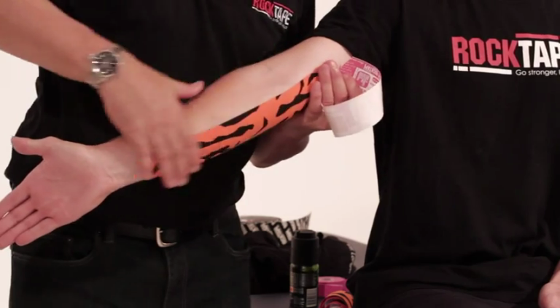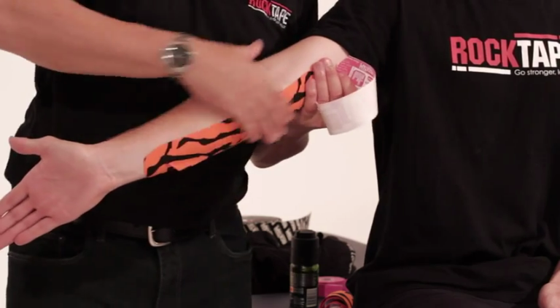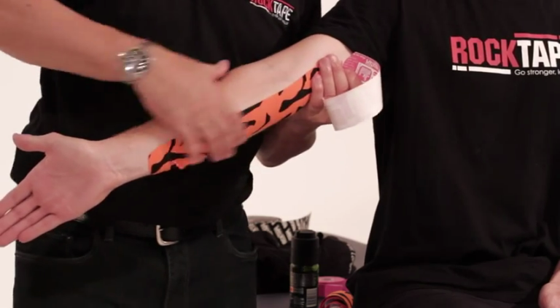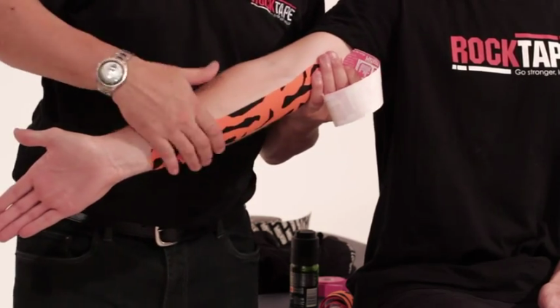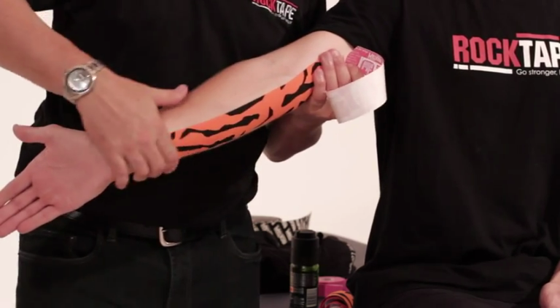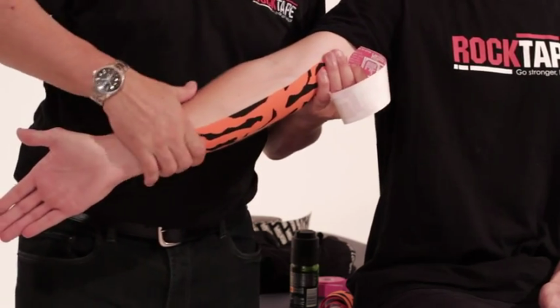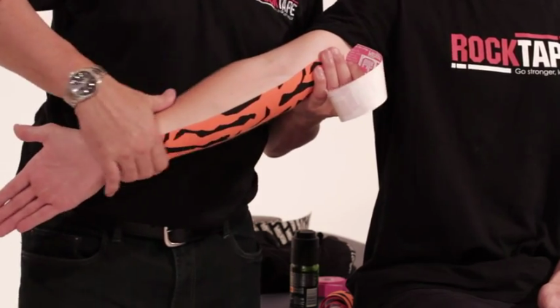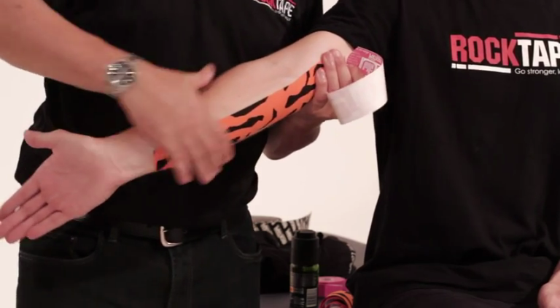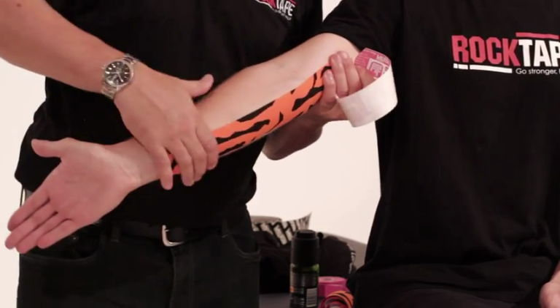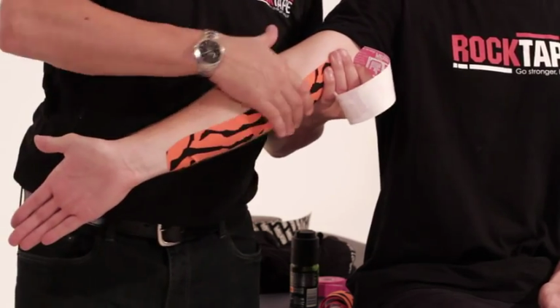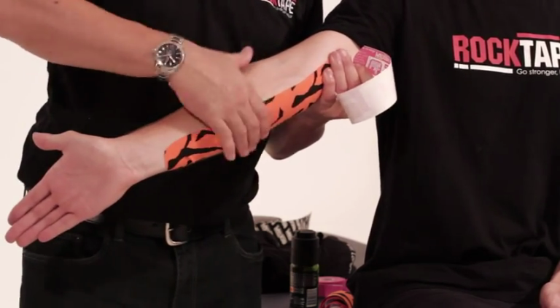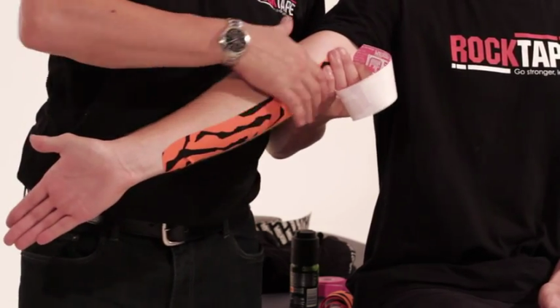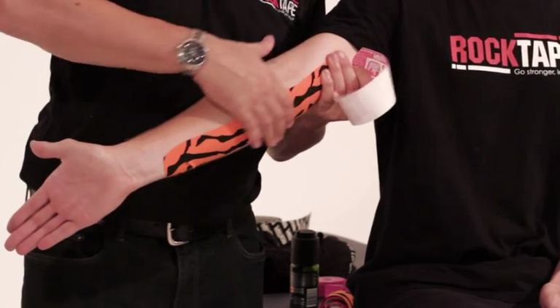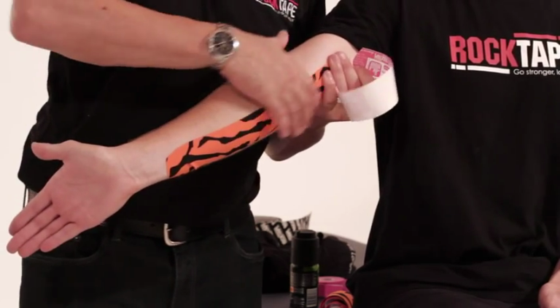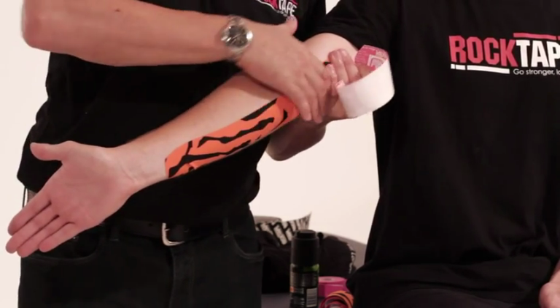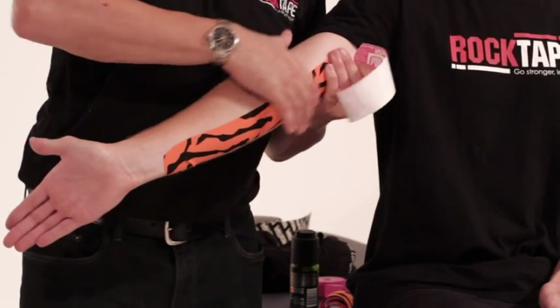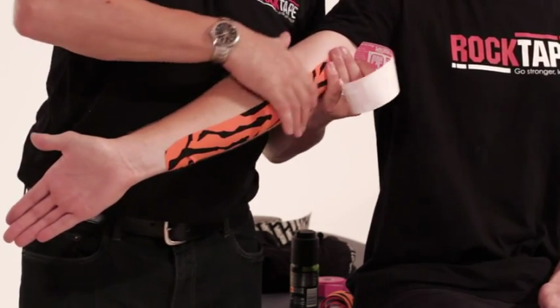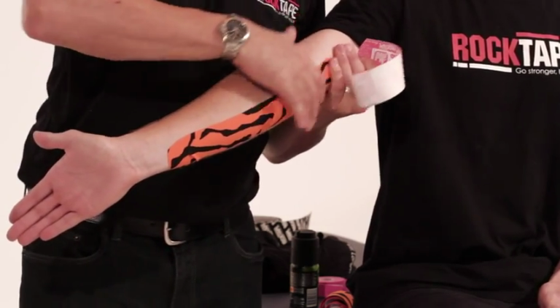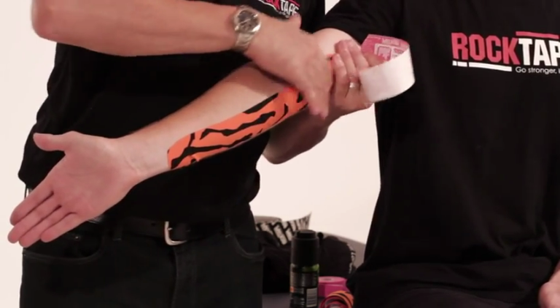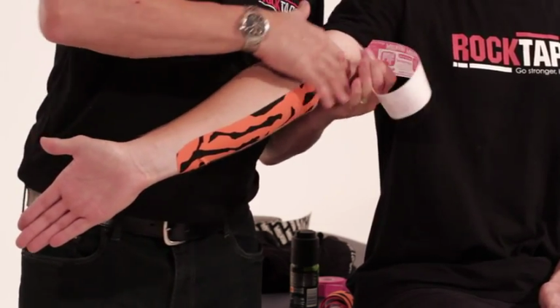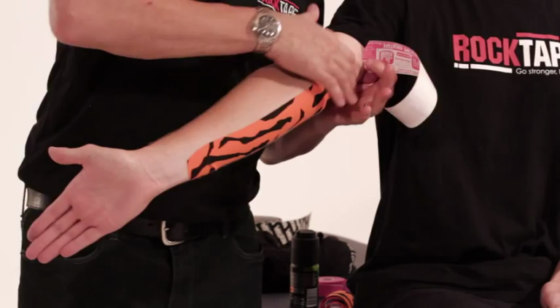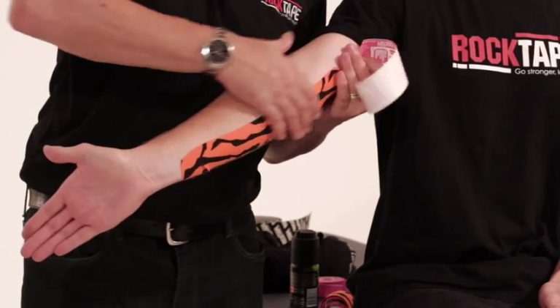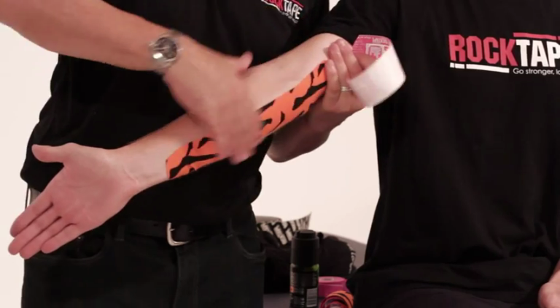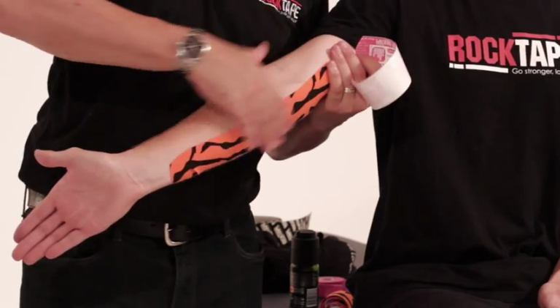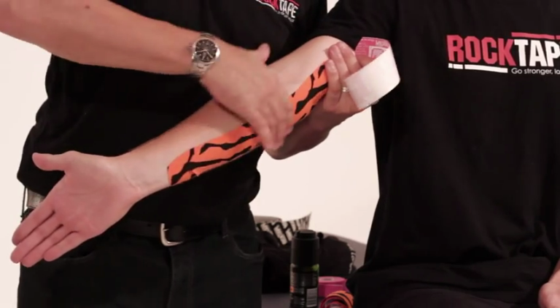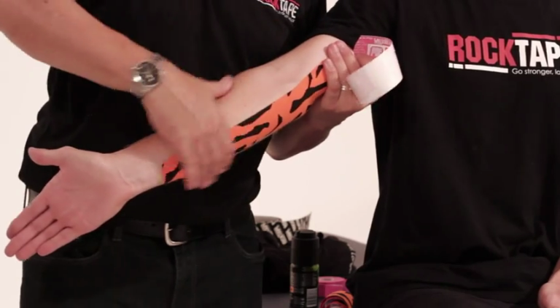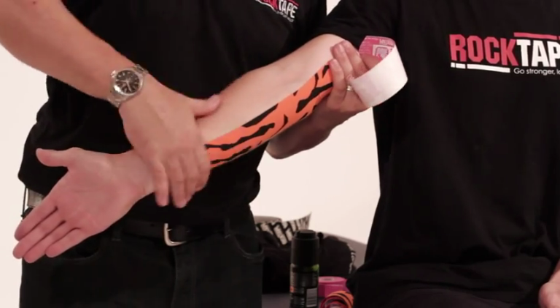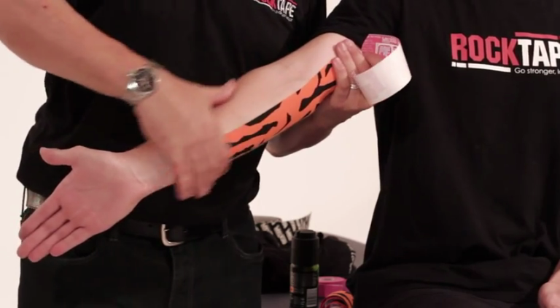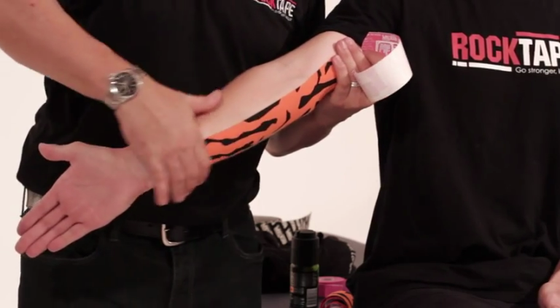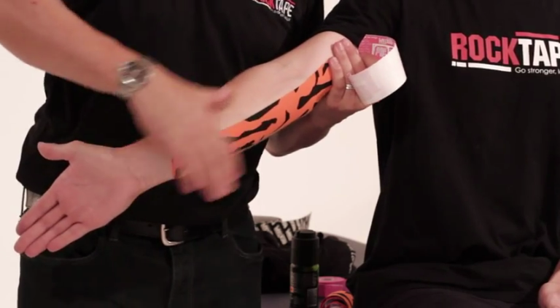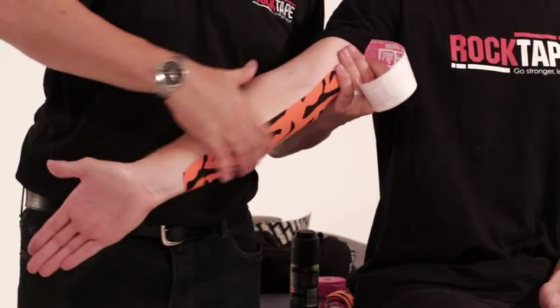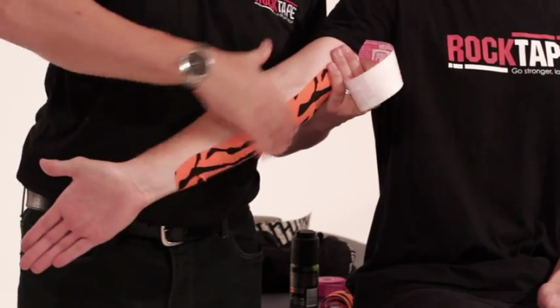Give it a good rub. The tape is heat activated, so by giving the tape a good rub it will allow it to stick a lot better to the skin.